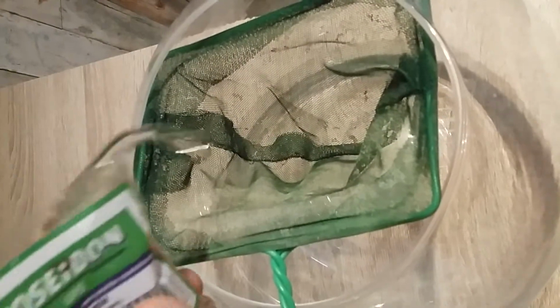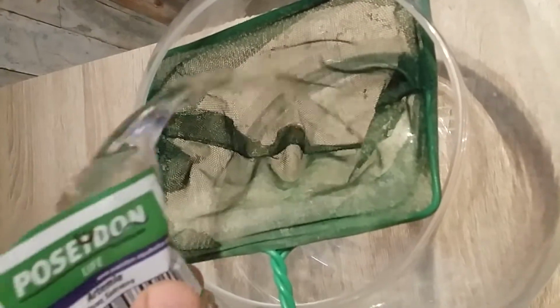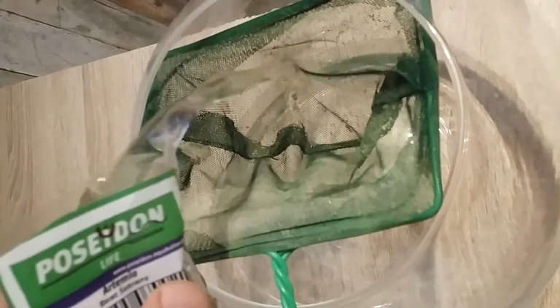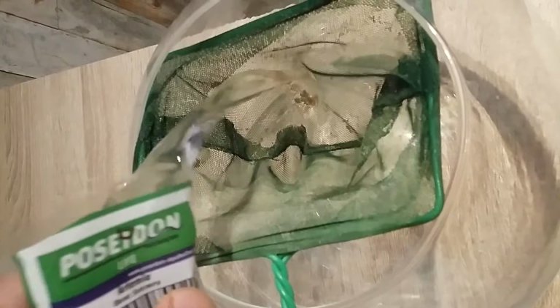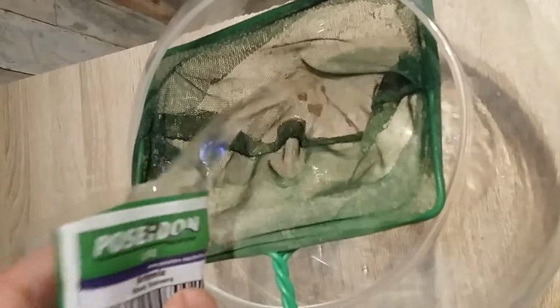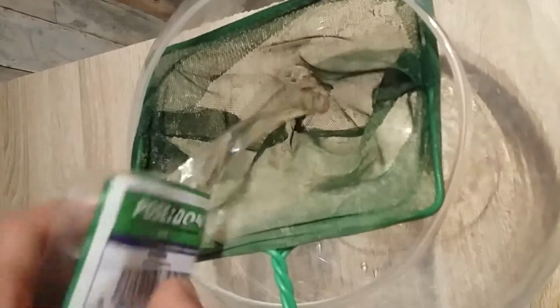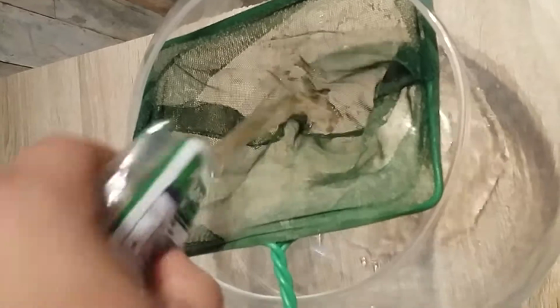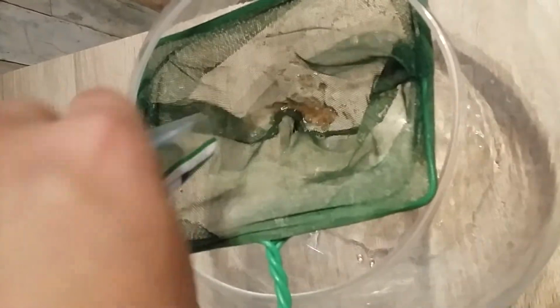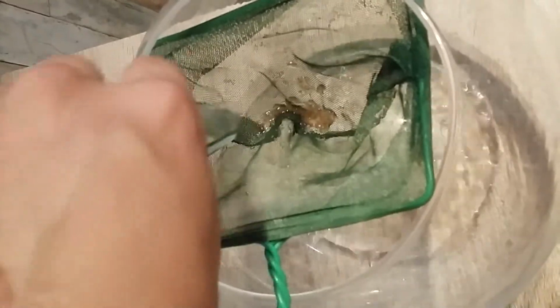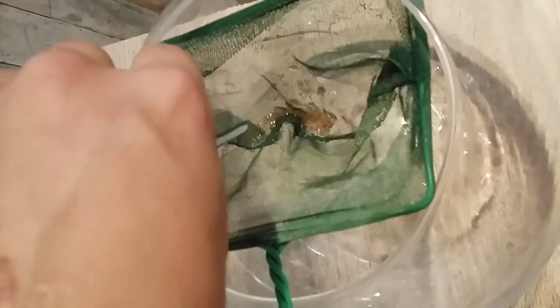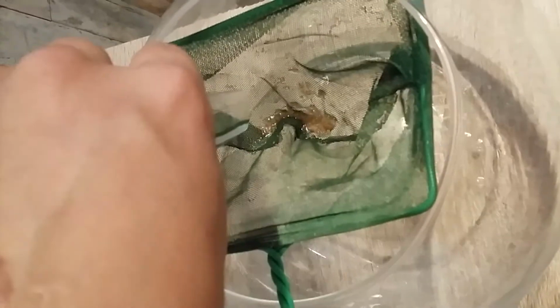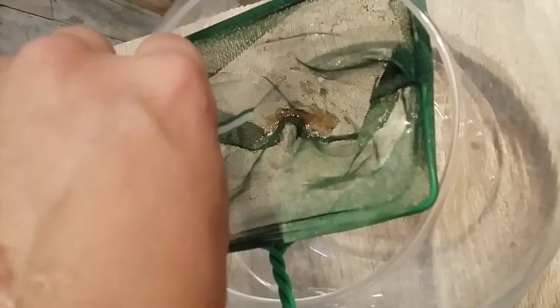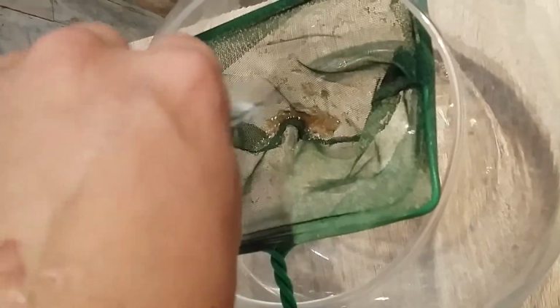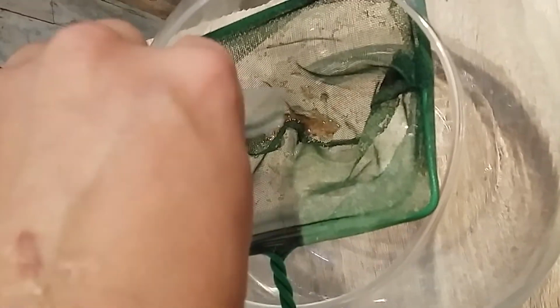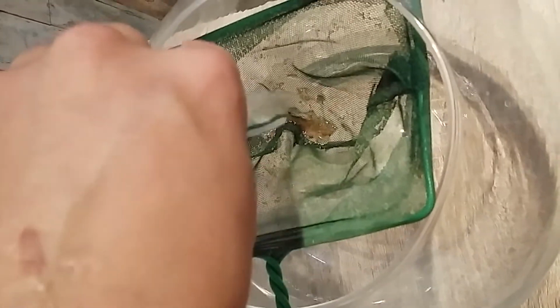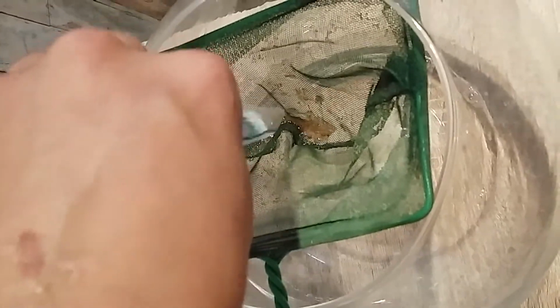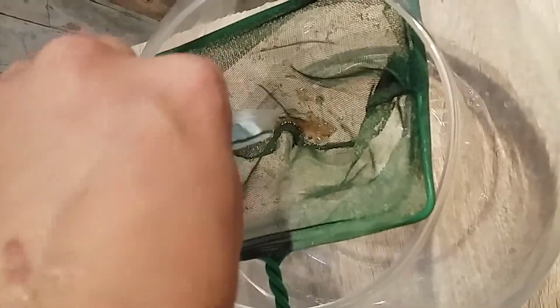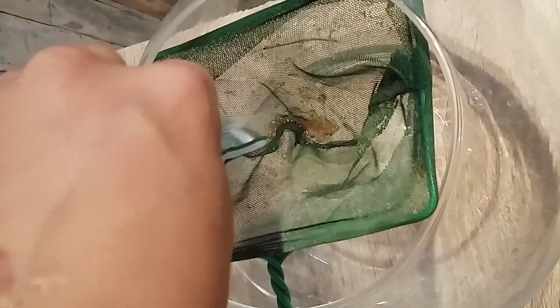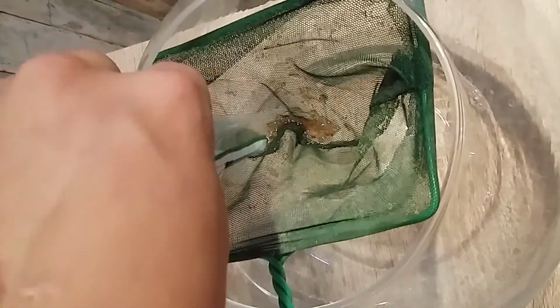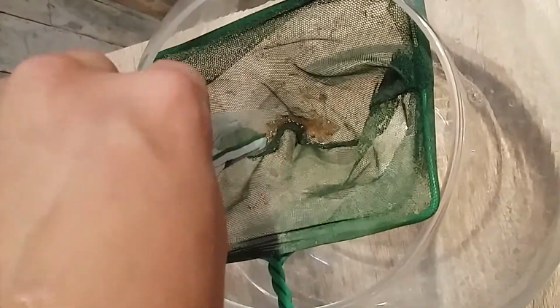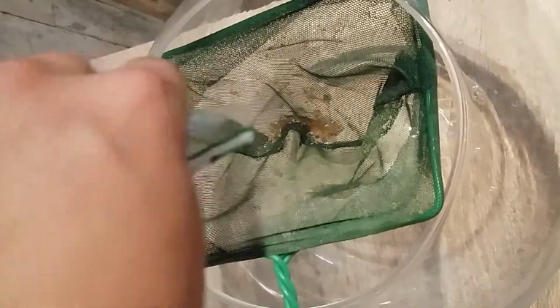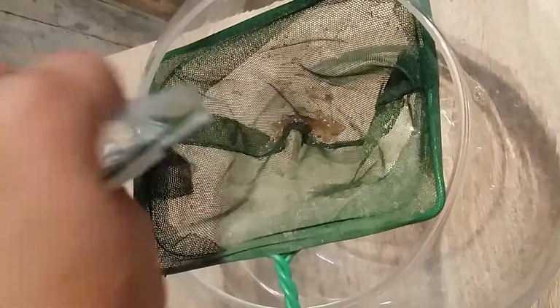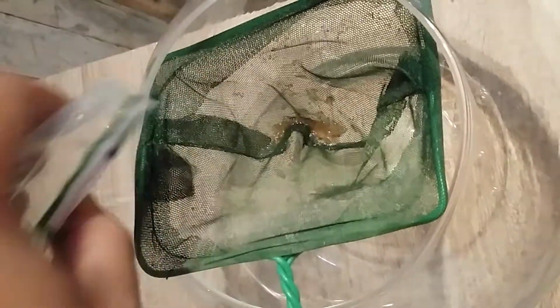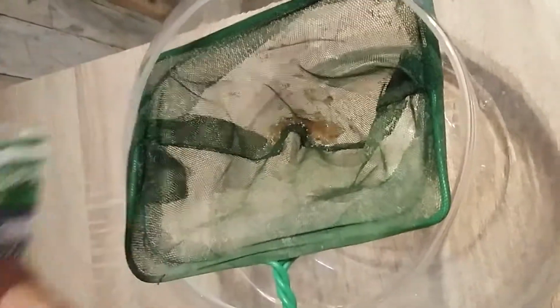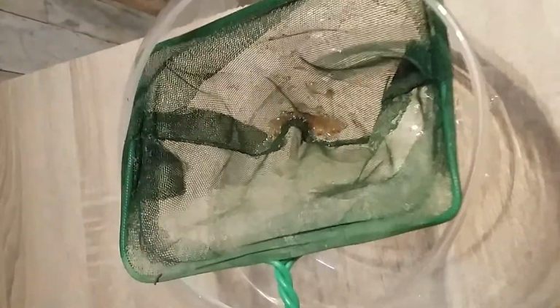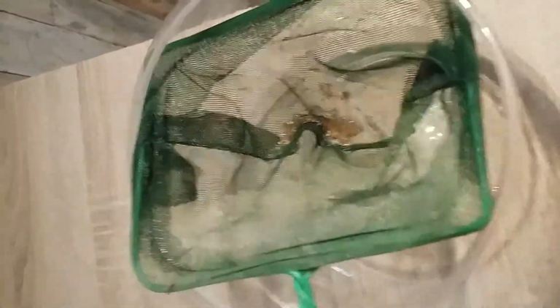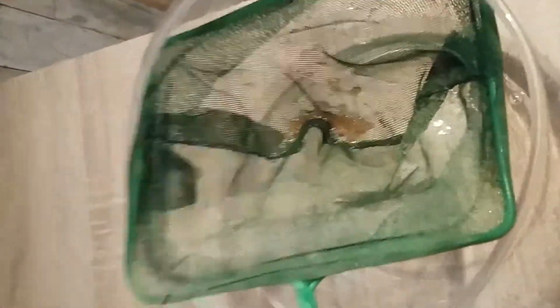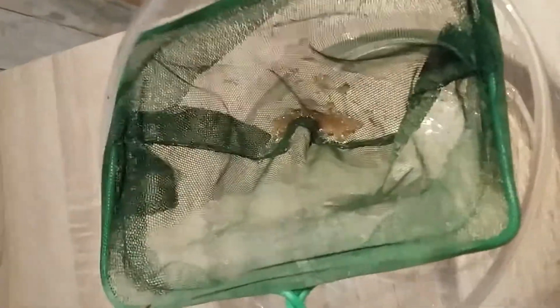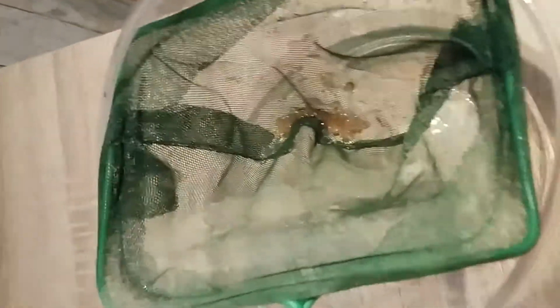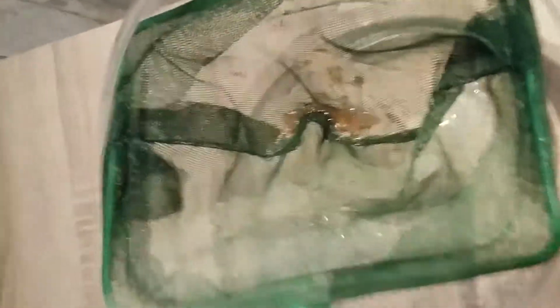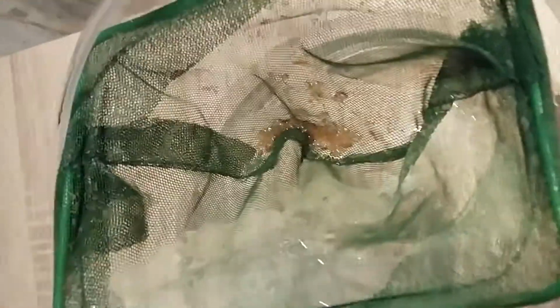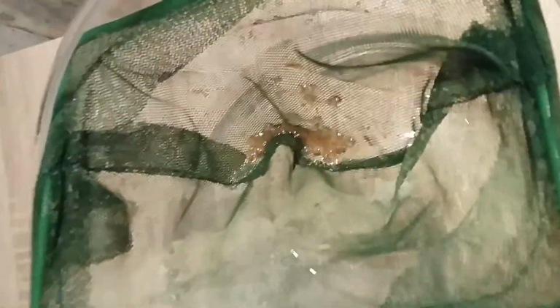Adult brine shrimp are usually about 8-10mm in length, the perfect size for smaller, younger flower horns.